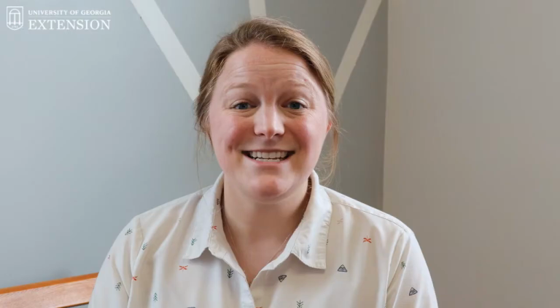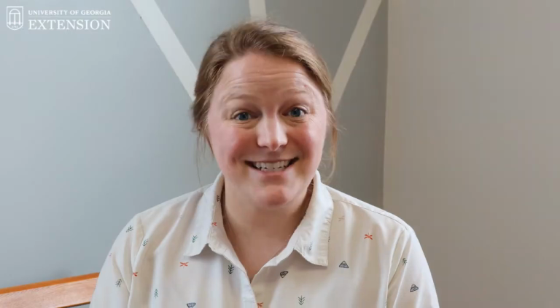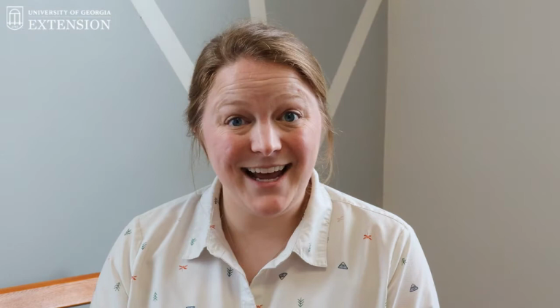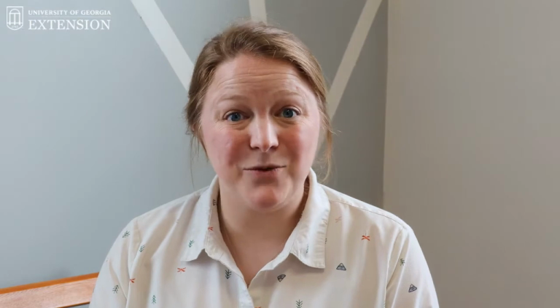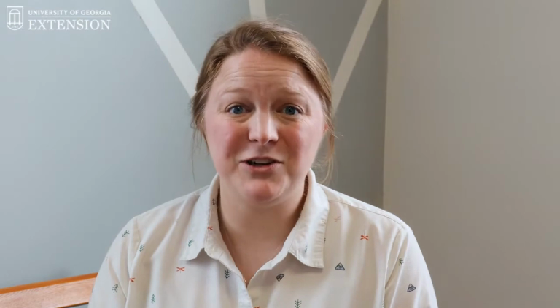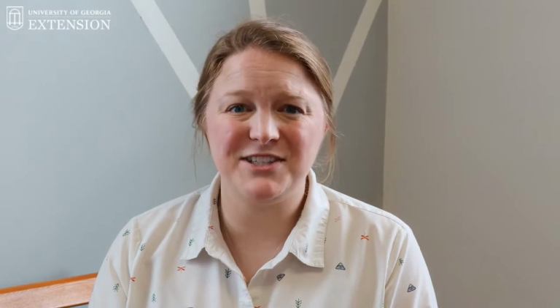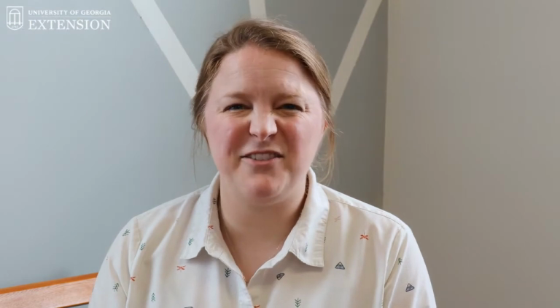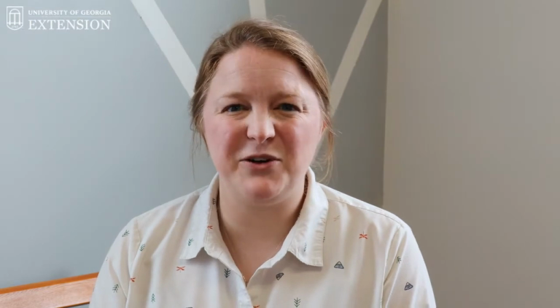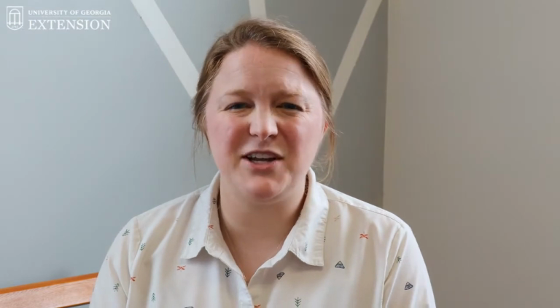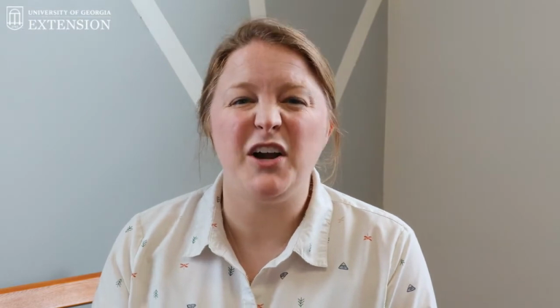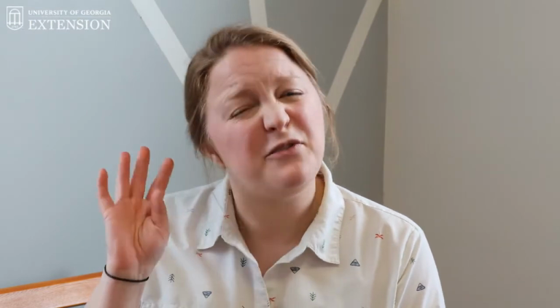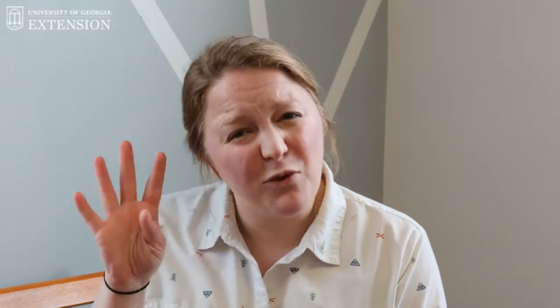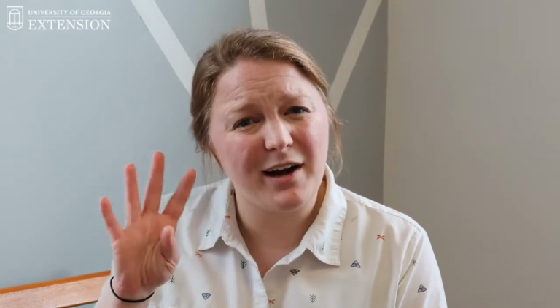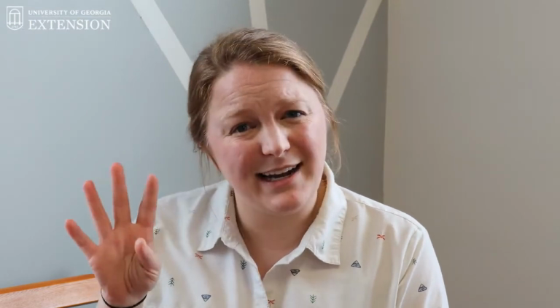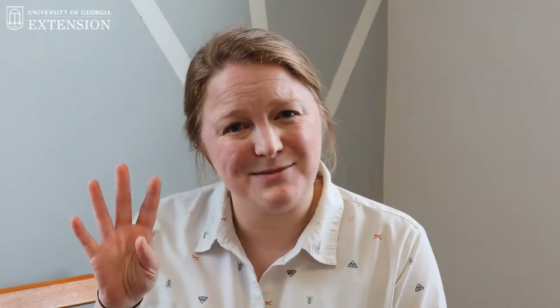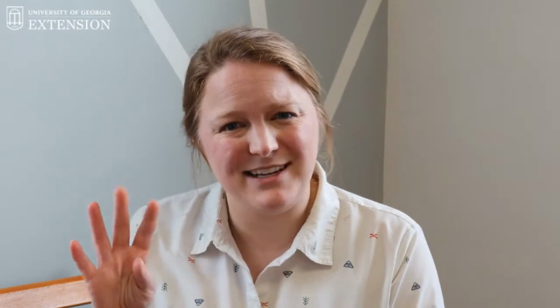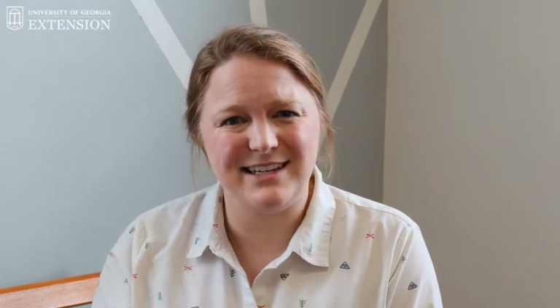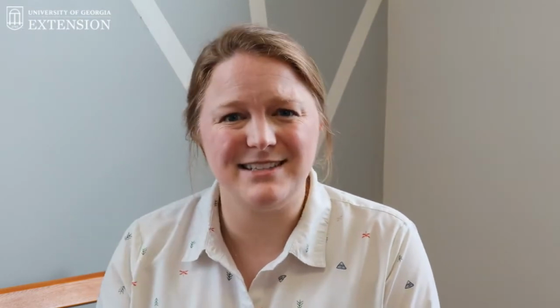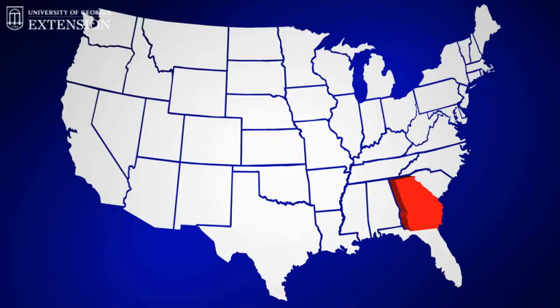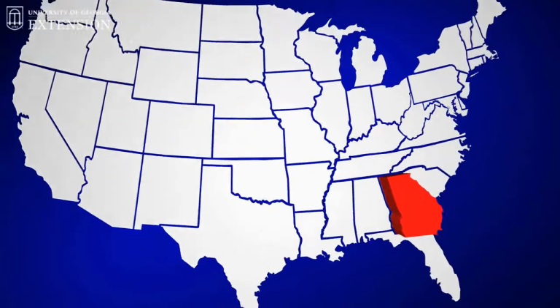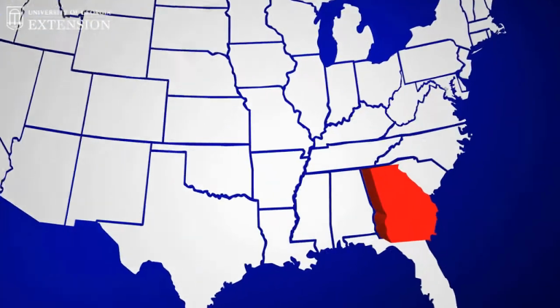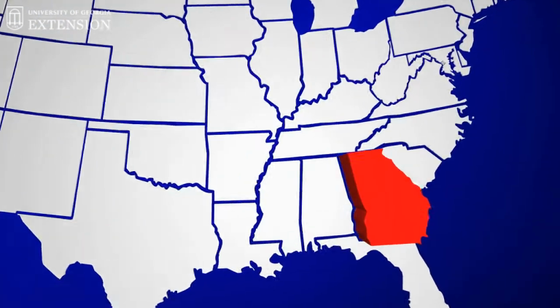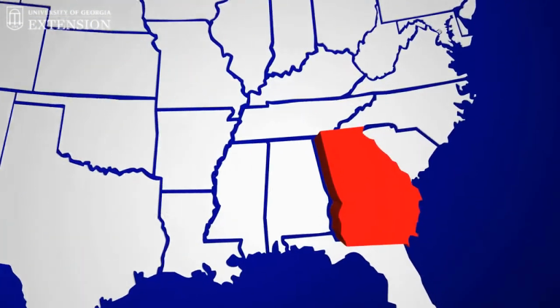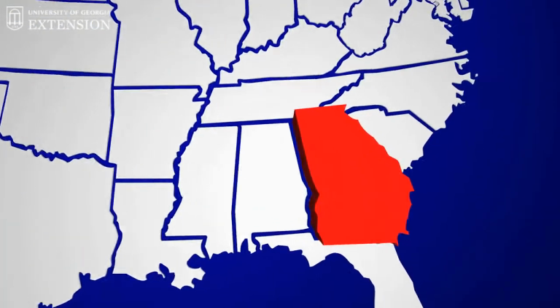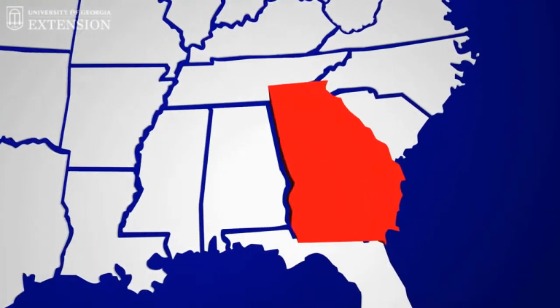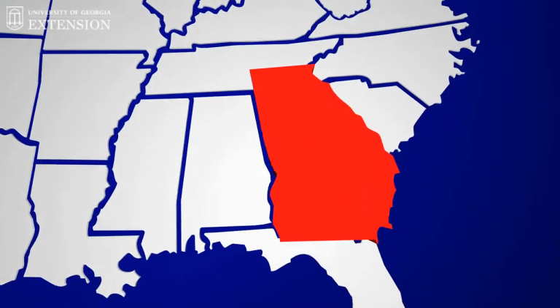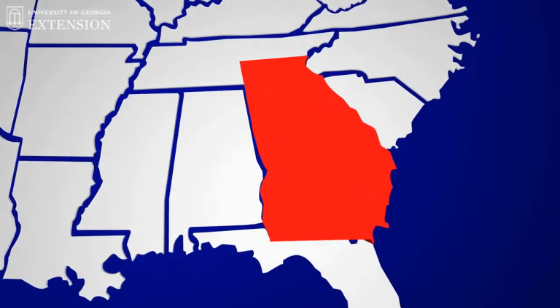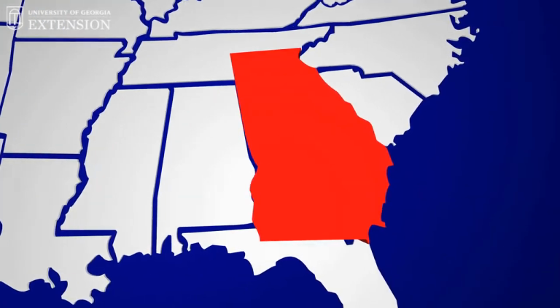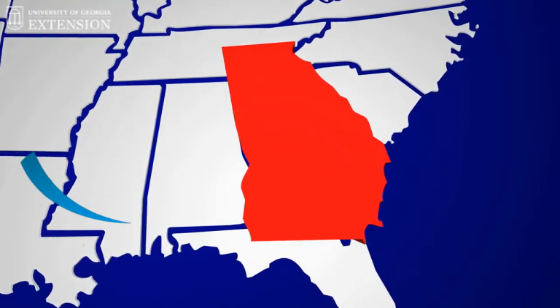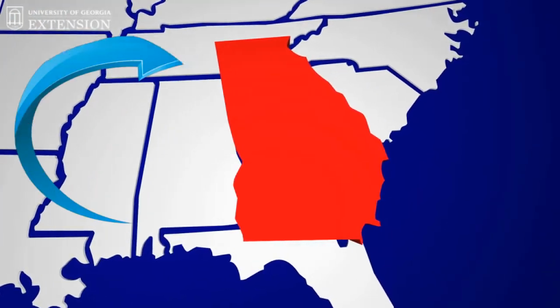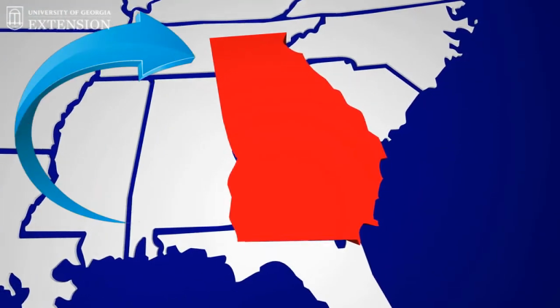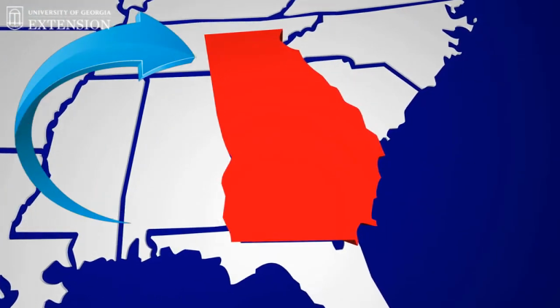Today, we're just going to focus on four ant species that can sometimes enter your home here in North Georgia.